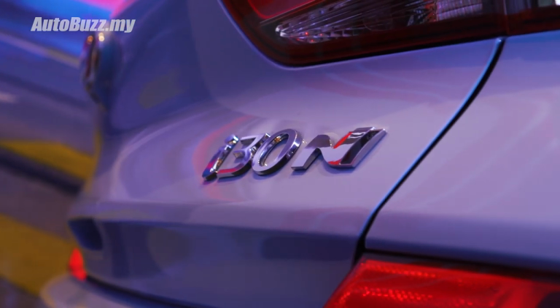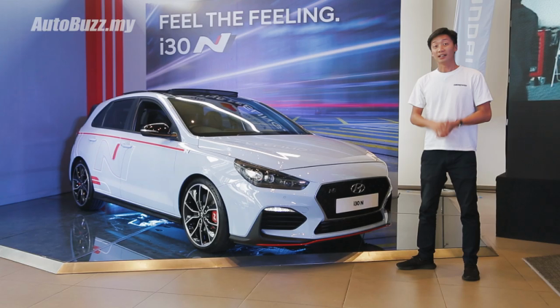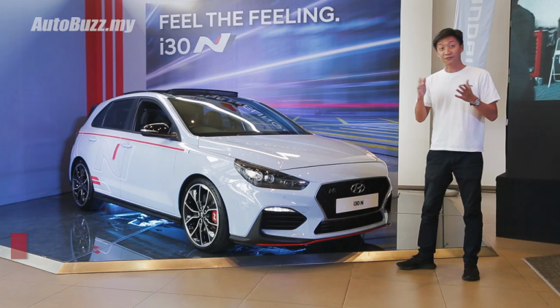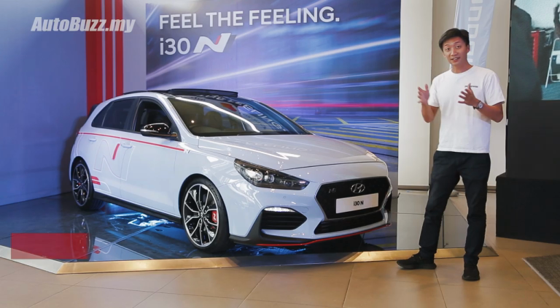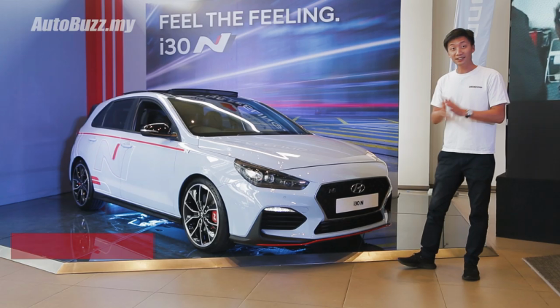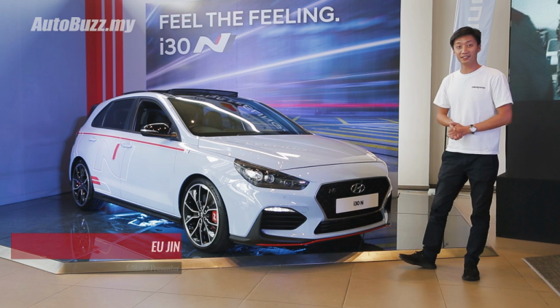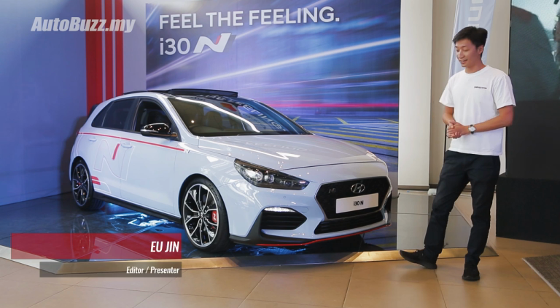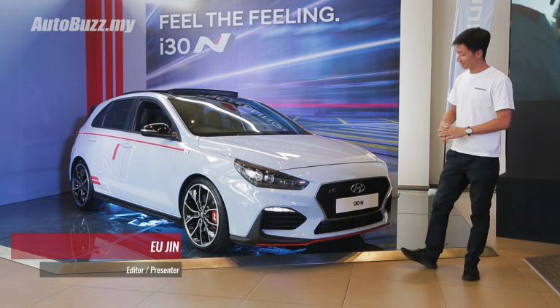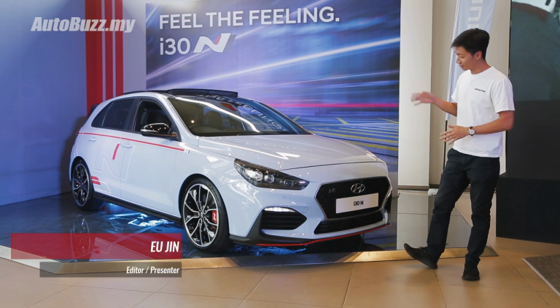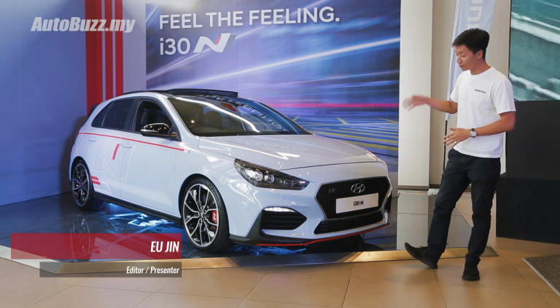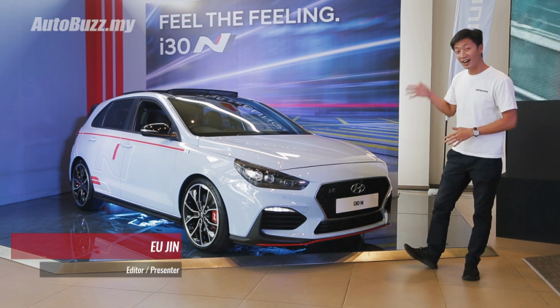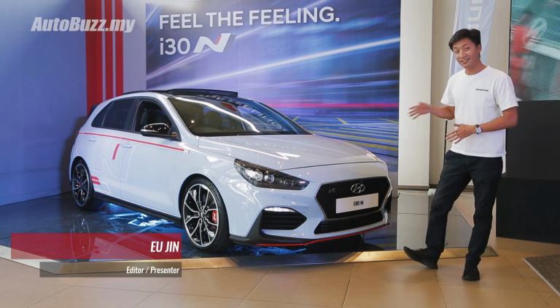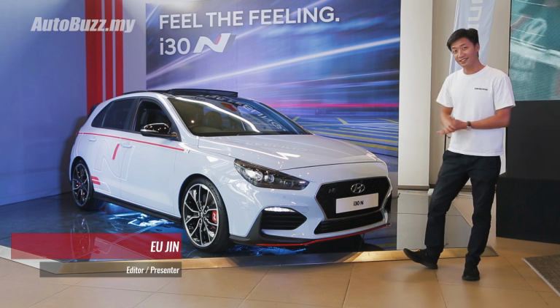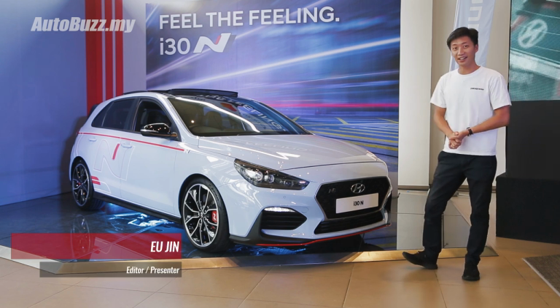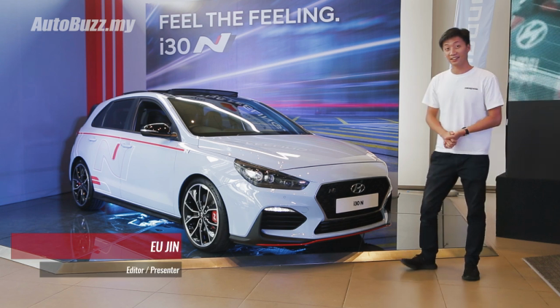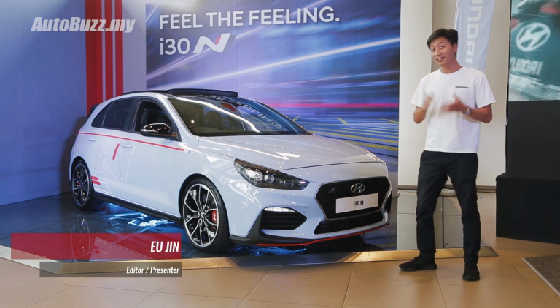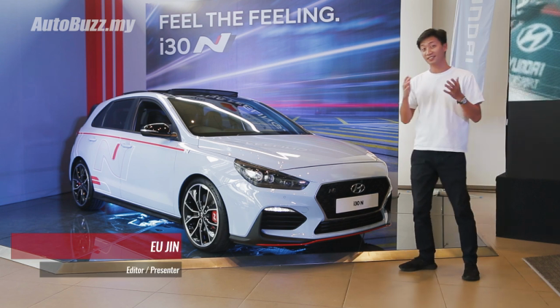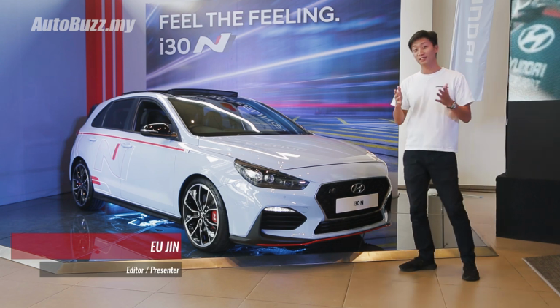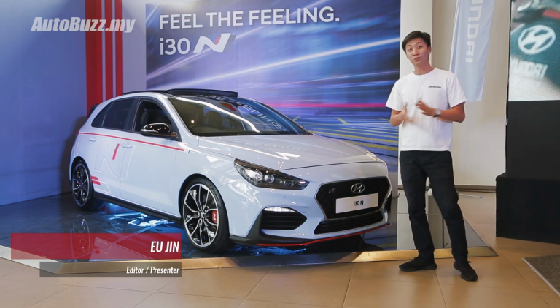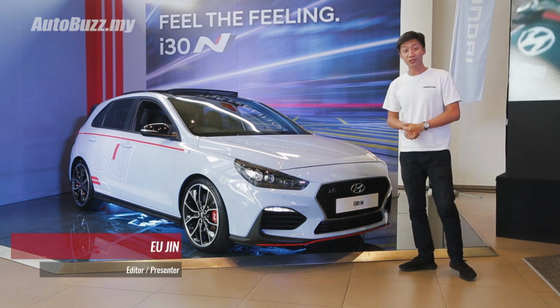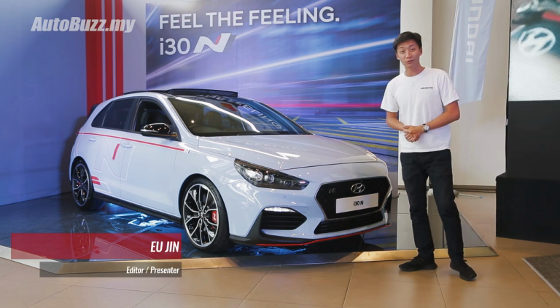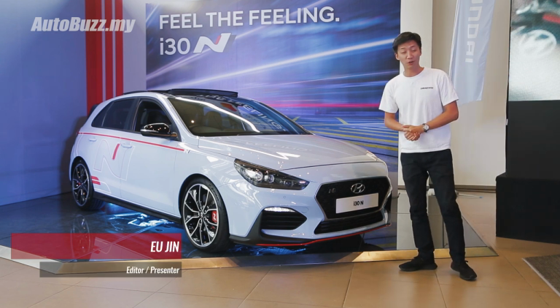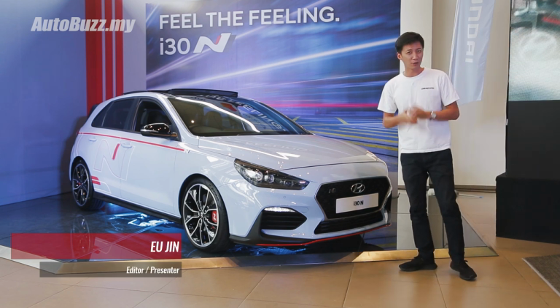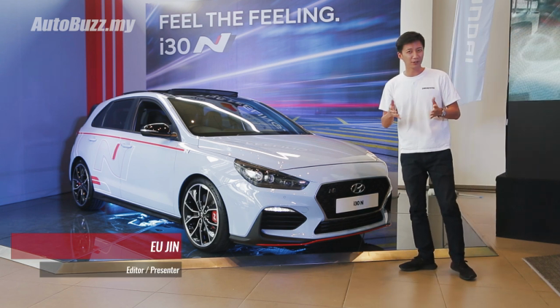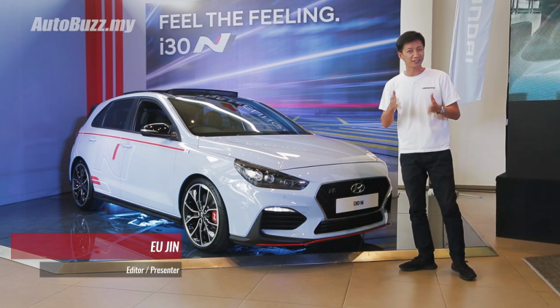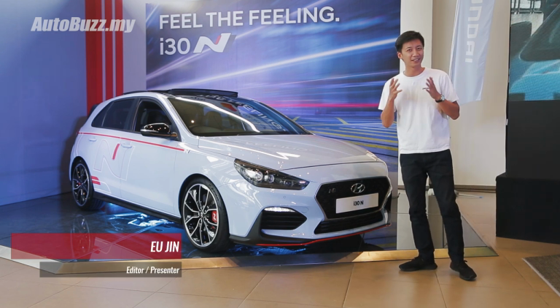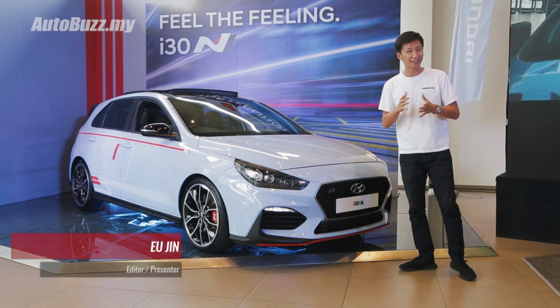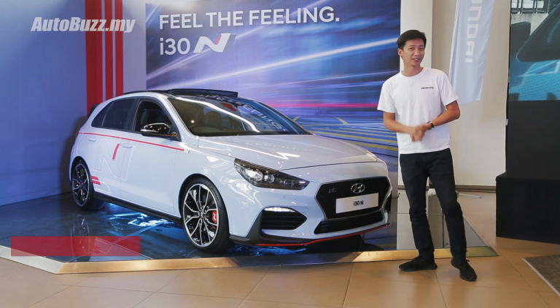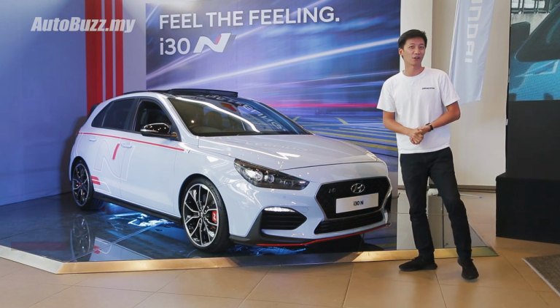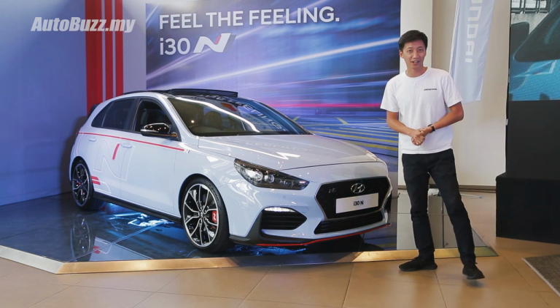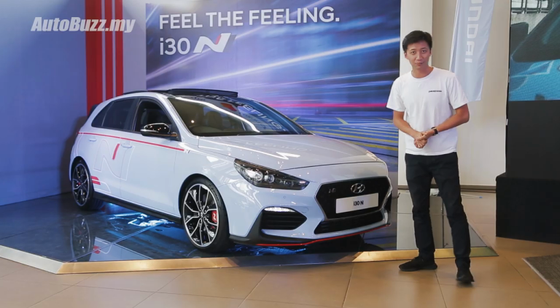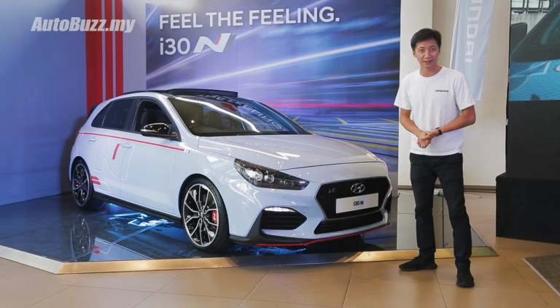It's finally here guys, the new i30N, and here are the things you need to know about Hyundai's latest hot hatchback.